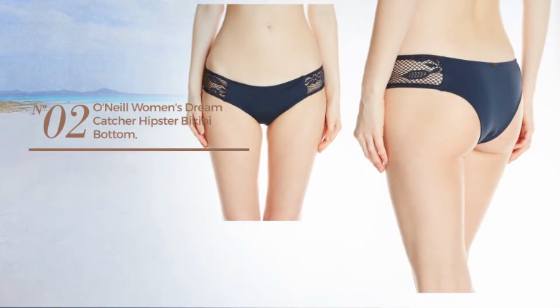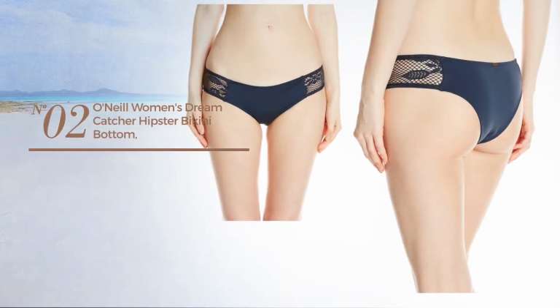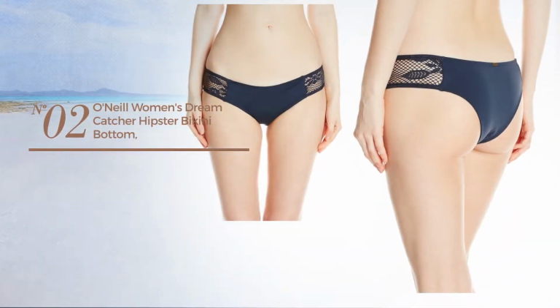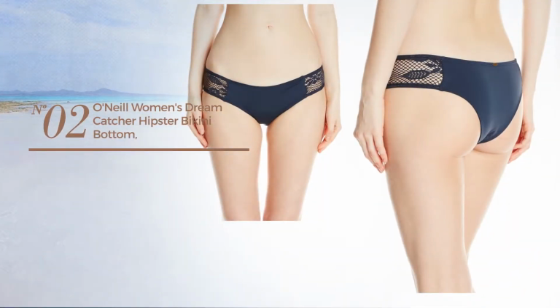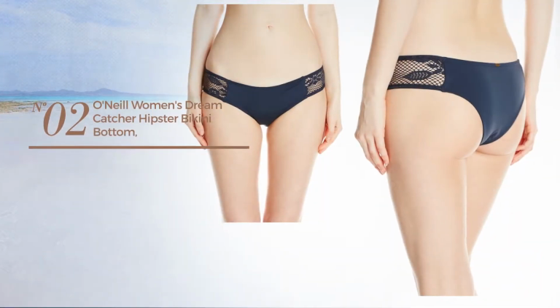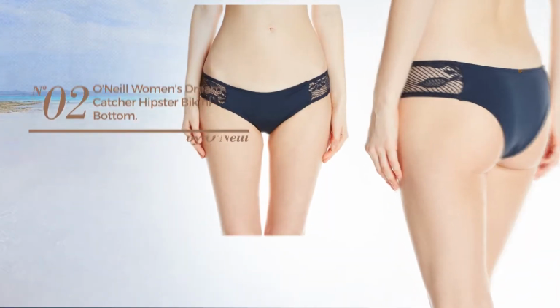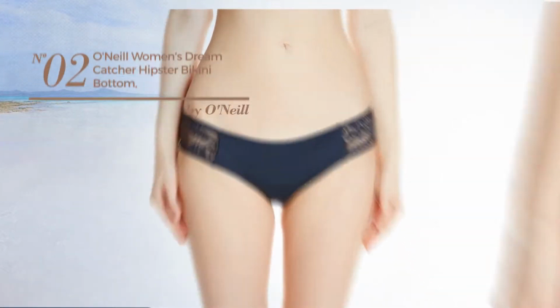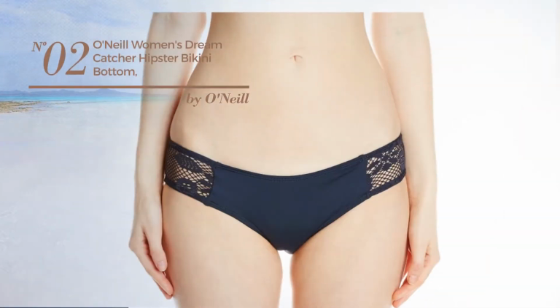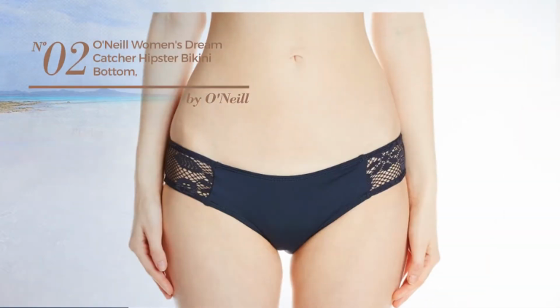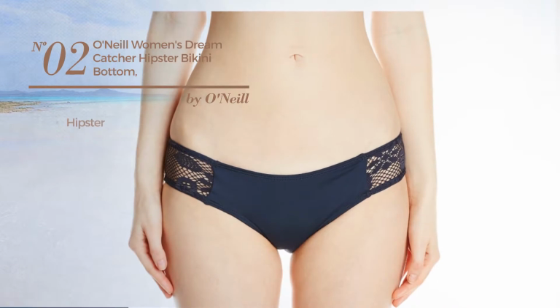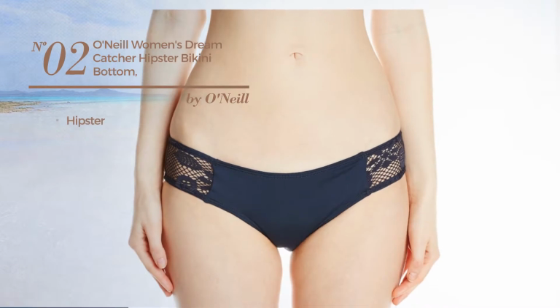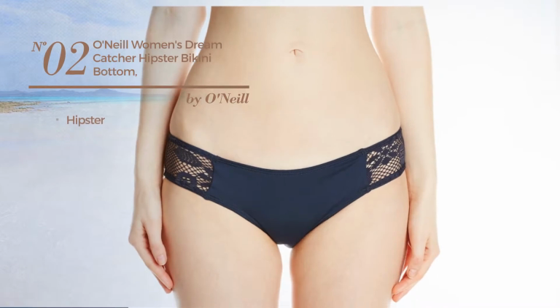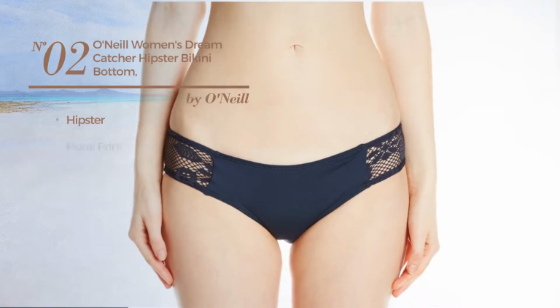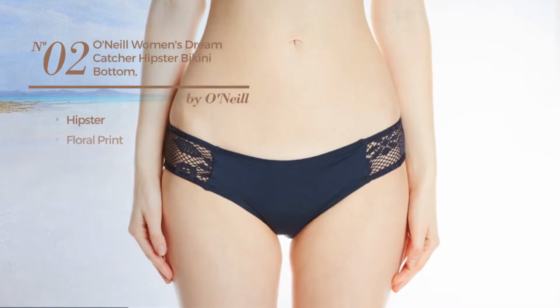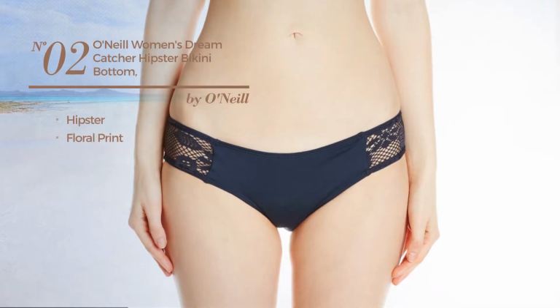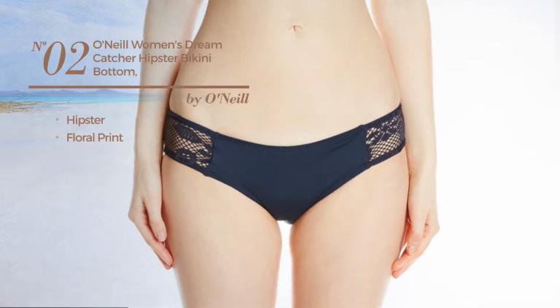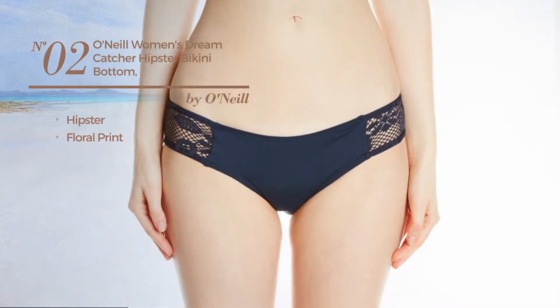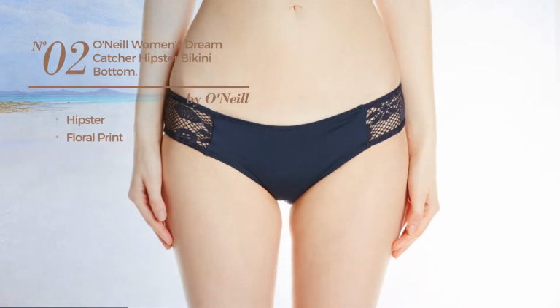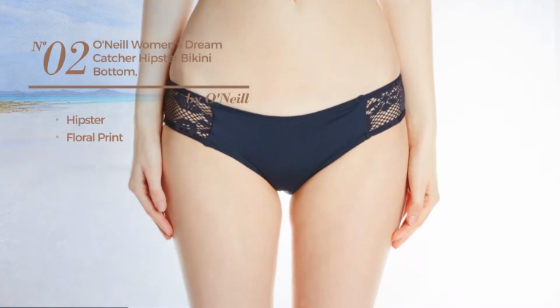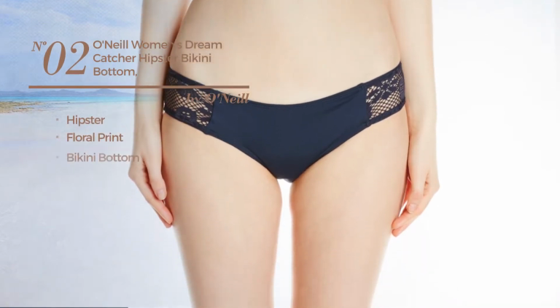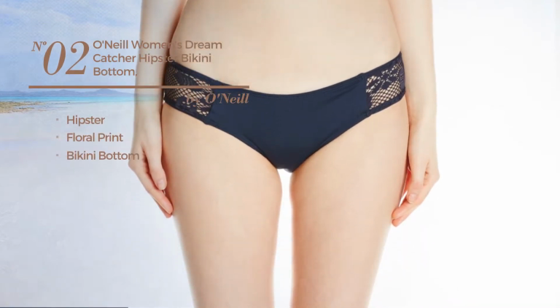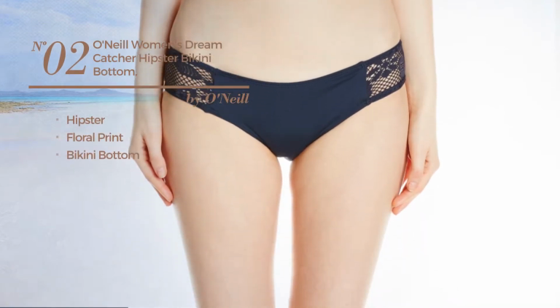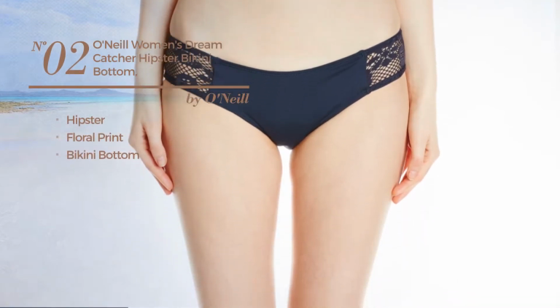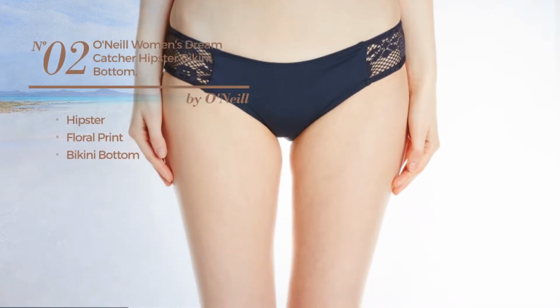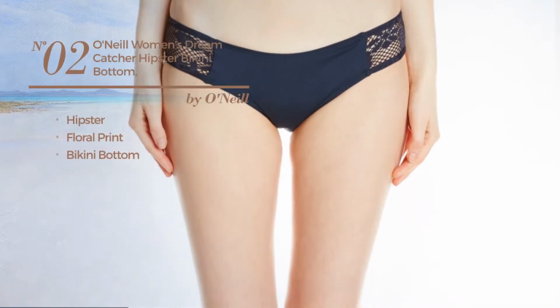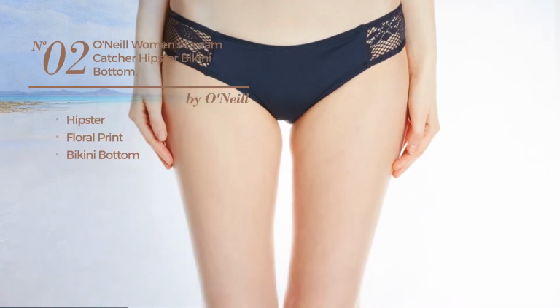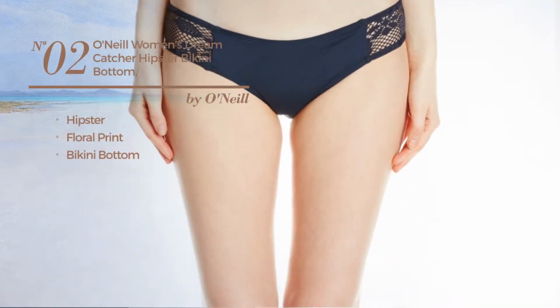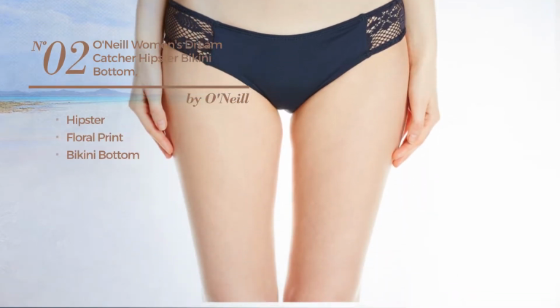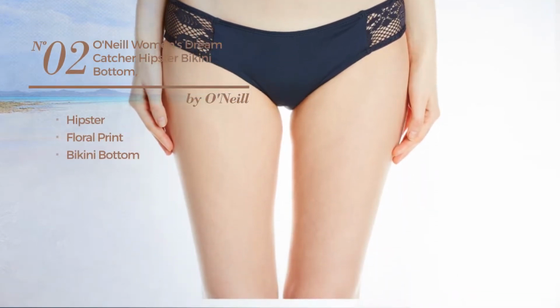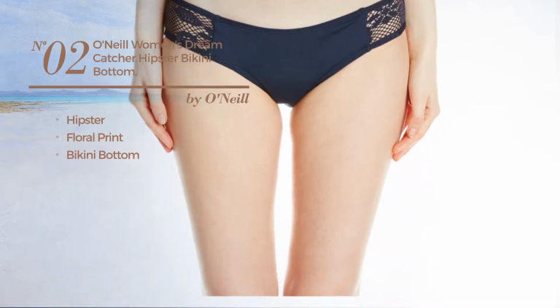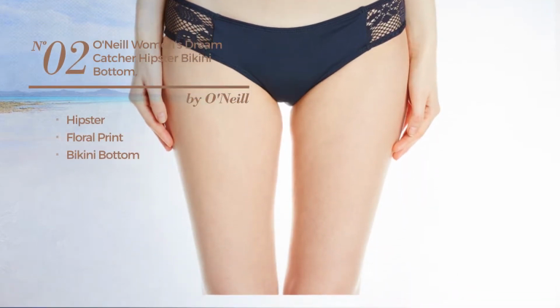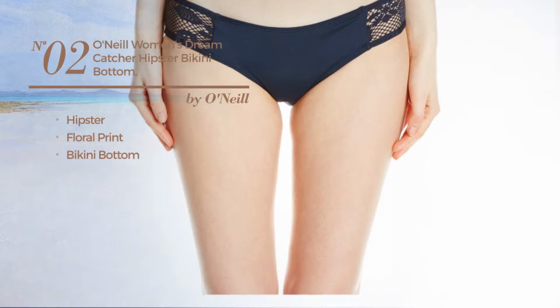Number 2 featuring a hipster with floral print, with a bikini bottom. Available in 2 other colors.